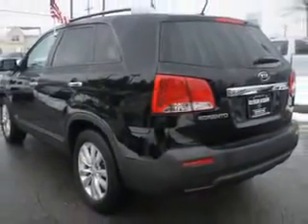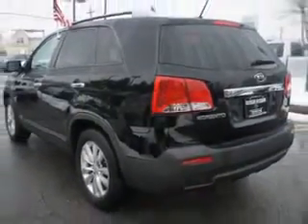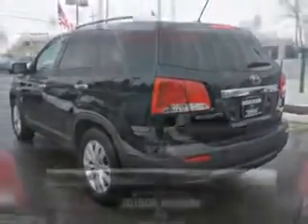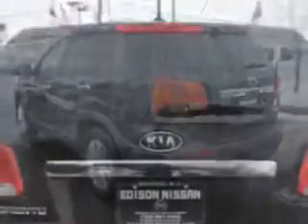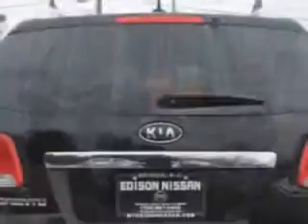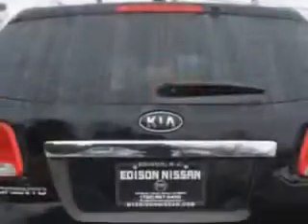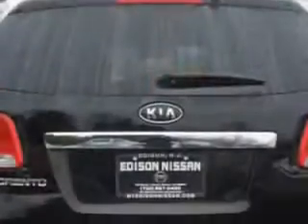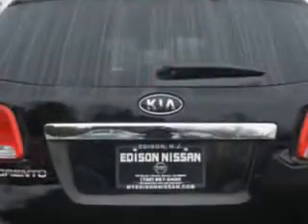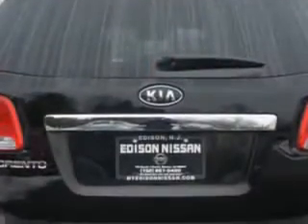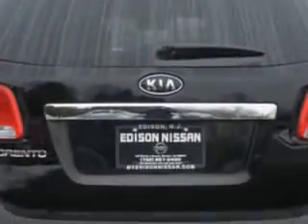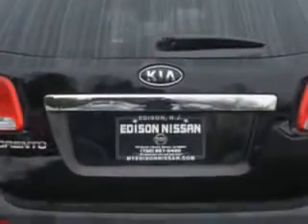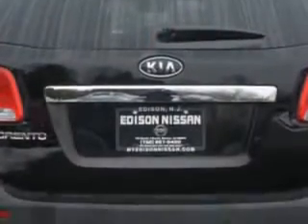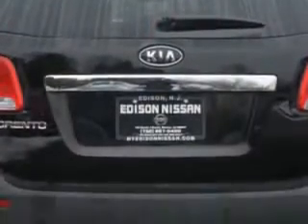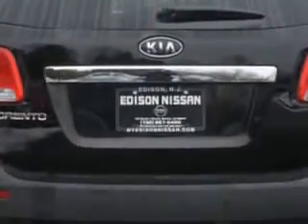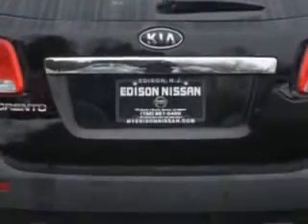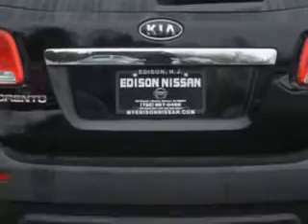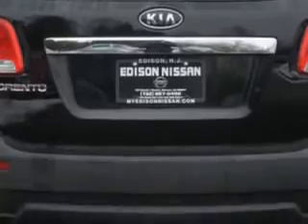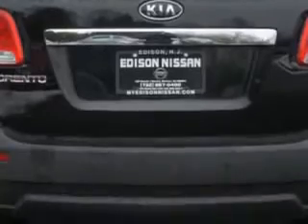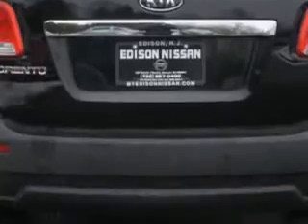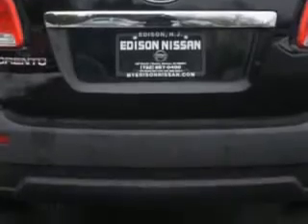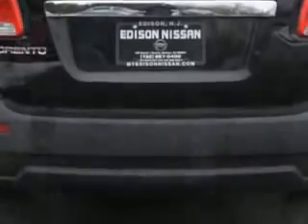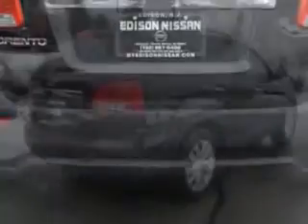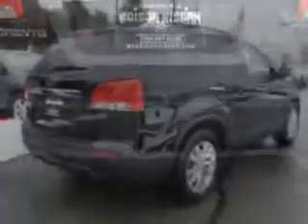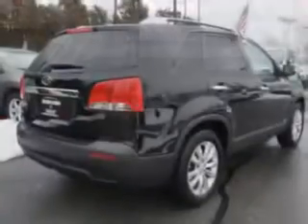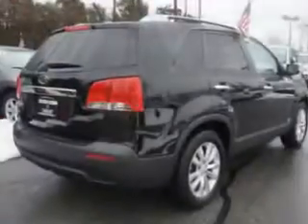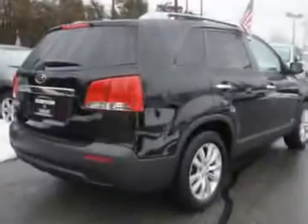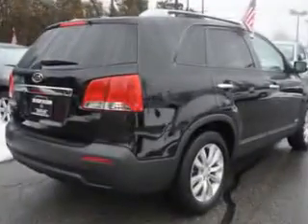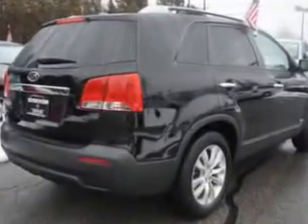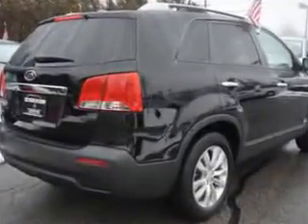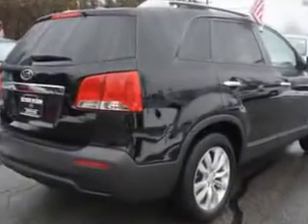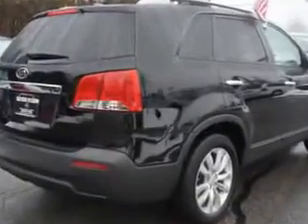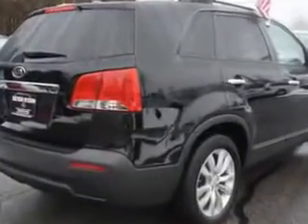Imagine driving this ebony black 2011 Kia Sorento LX, equipped with a 6-cylinder engine and an automatic transmission.